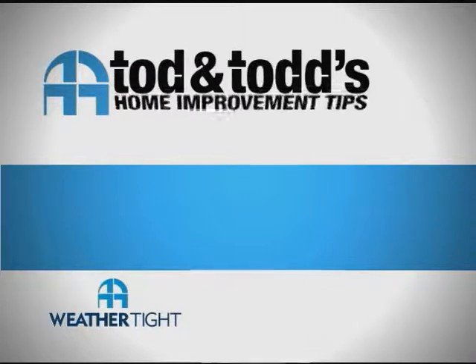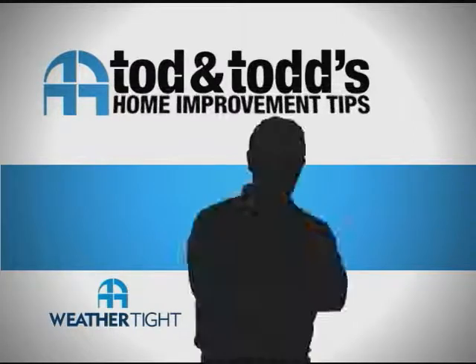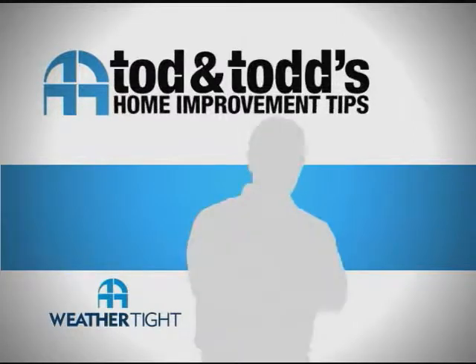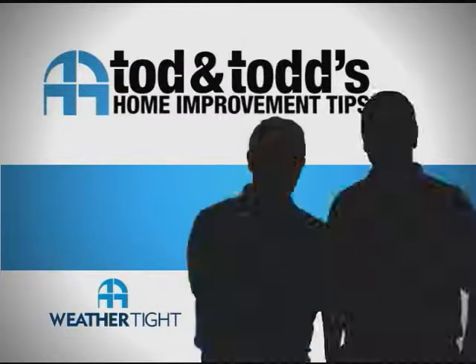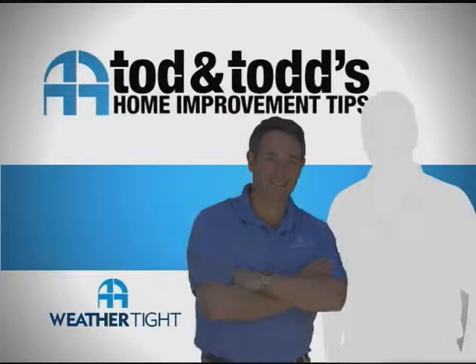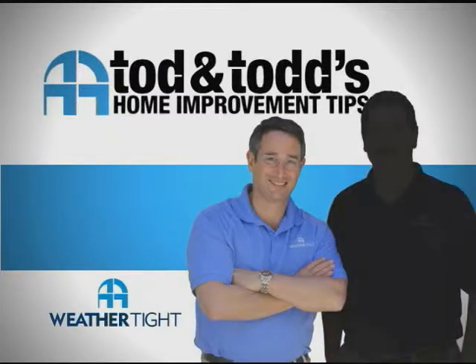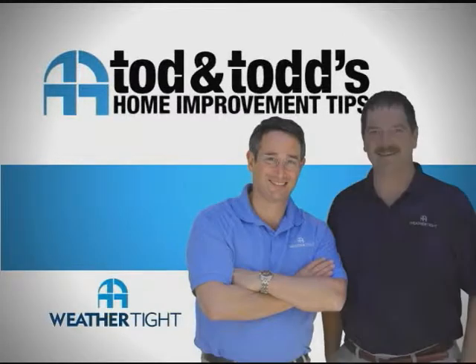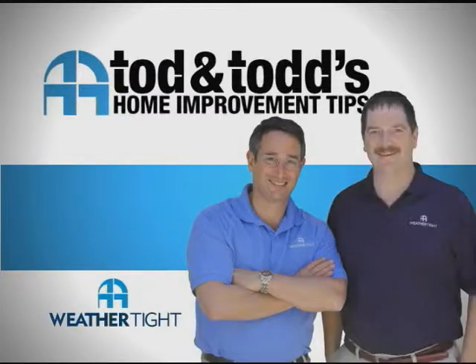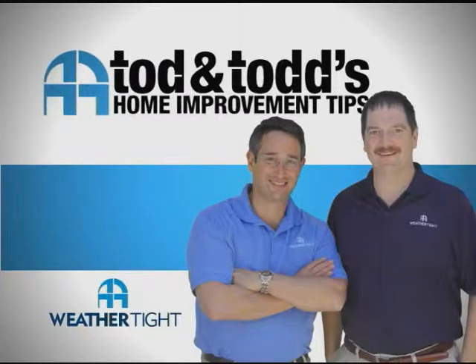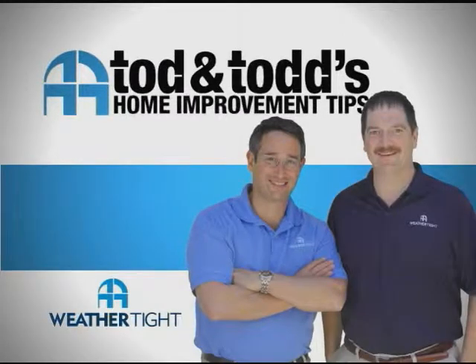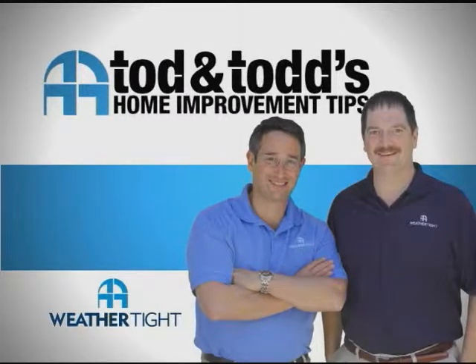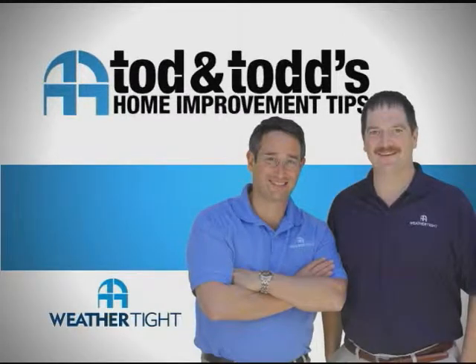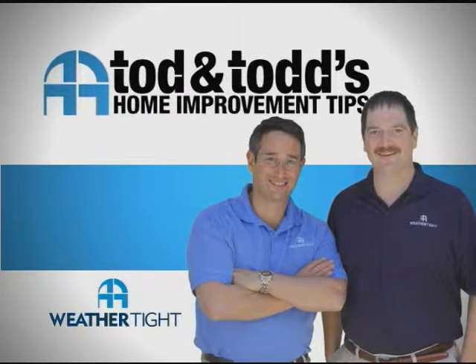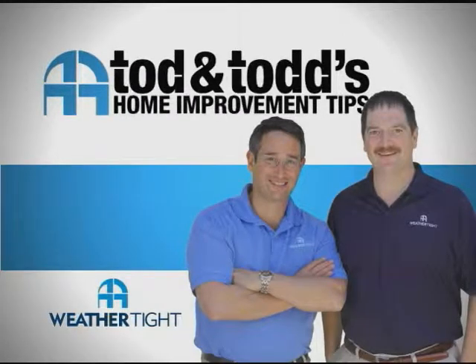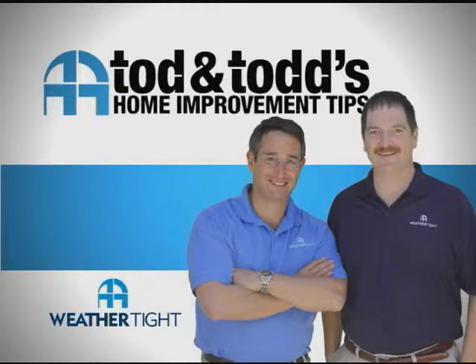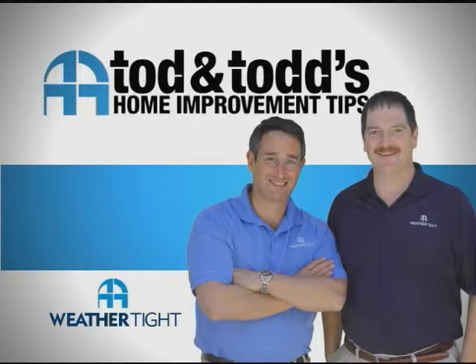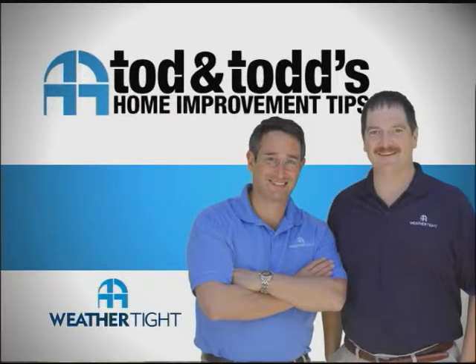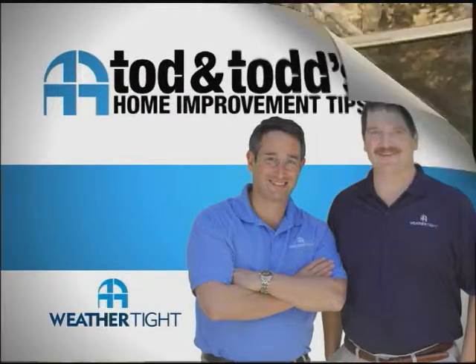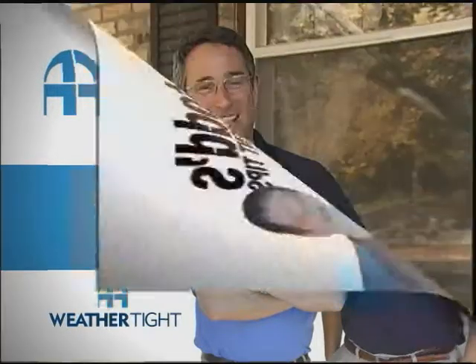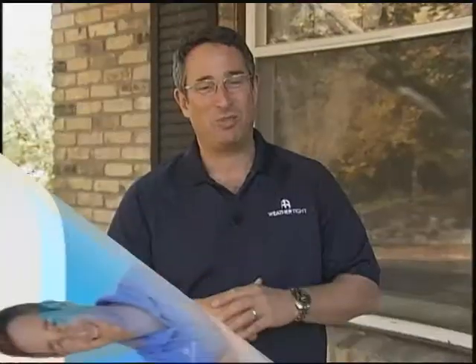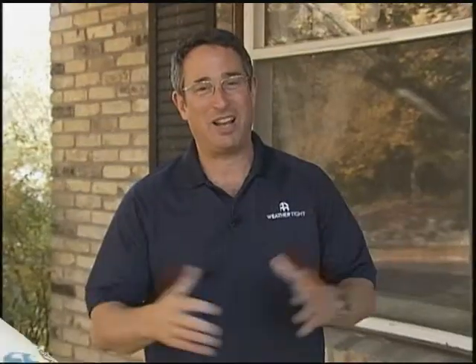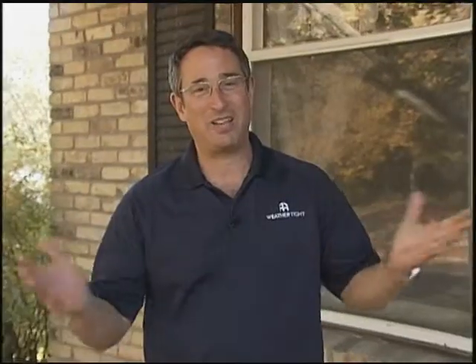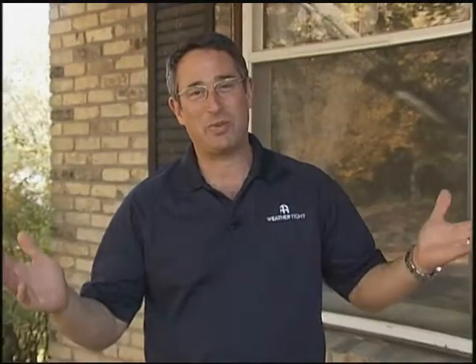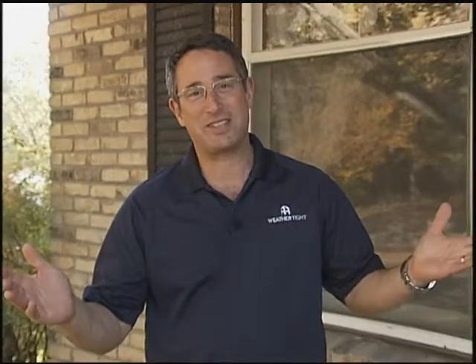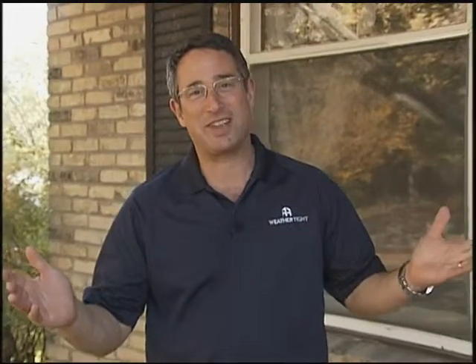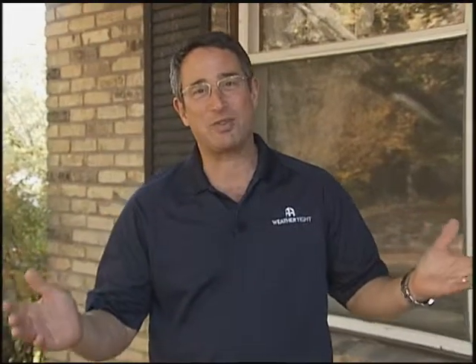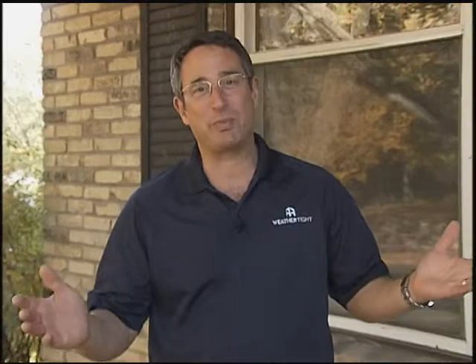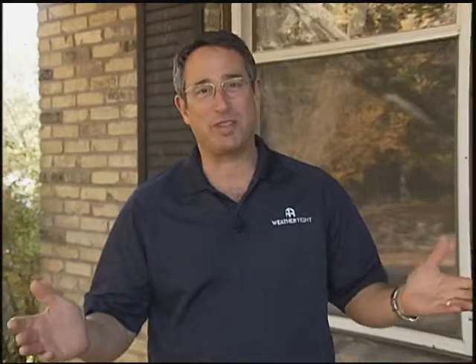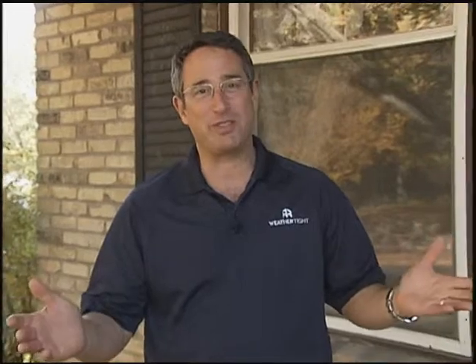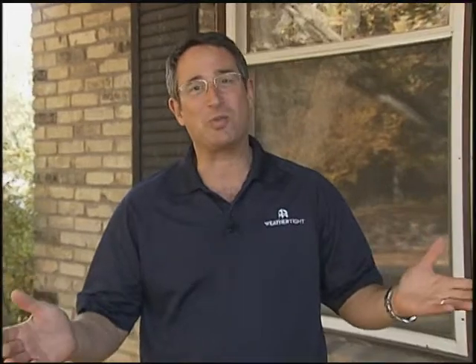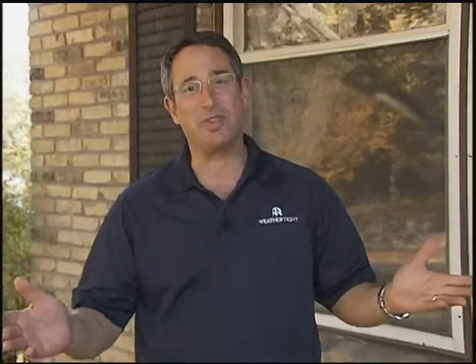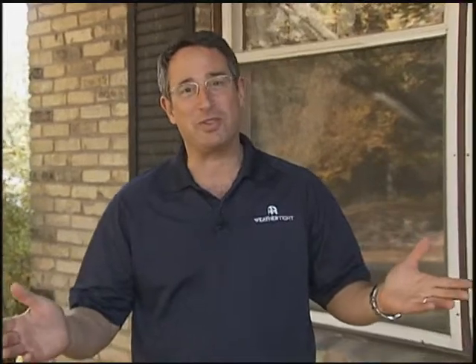Here's another home improvement tip from Todd and Todd. How do you know when it's time to replace your windows?